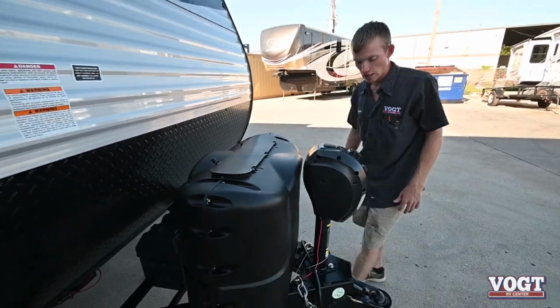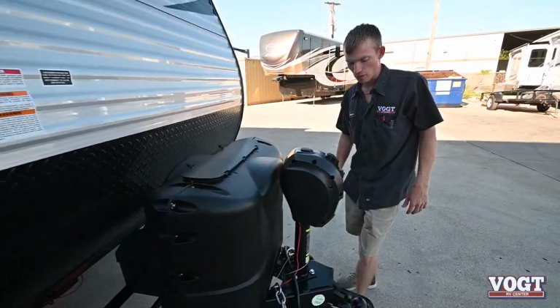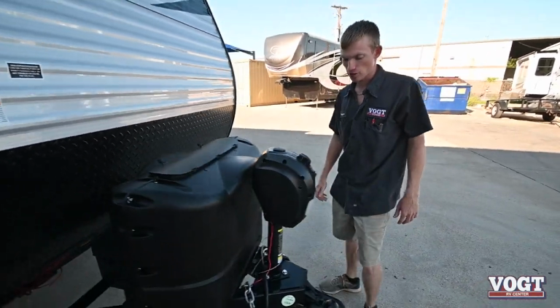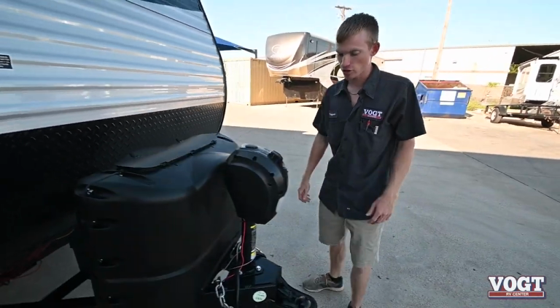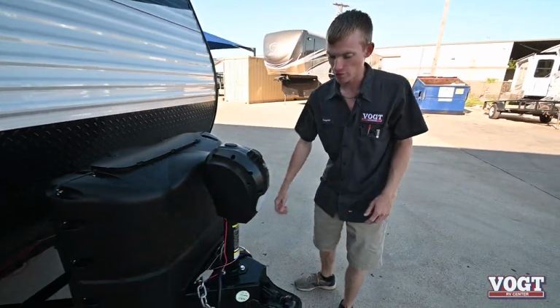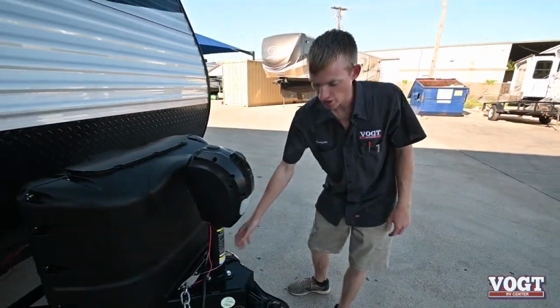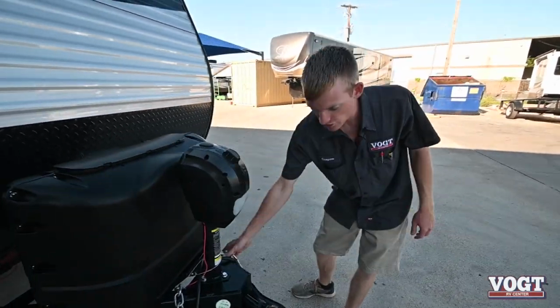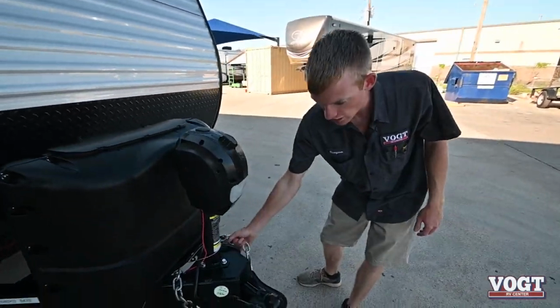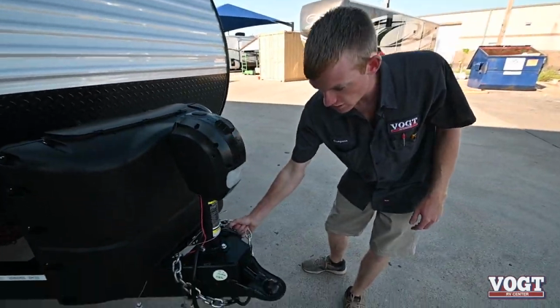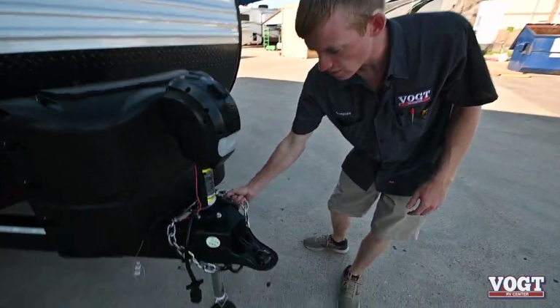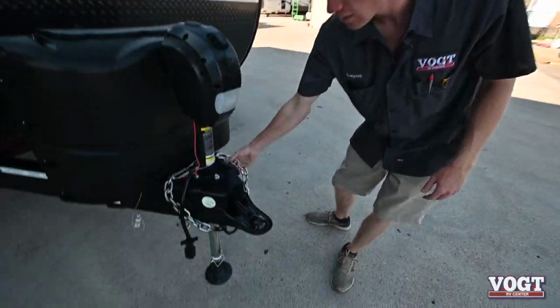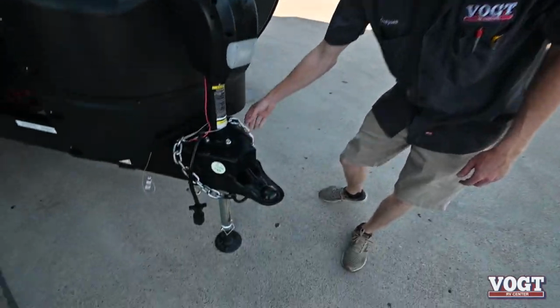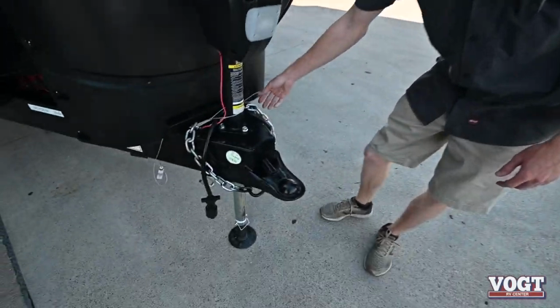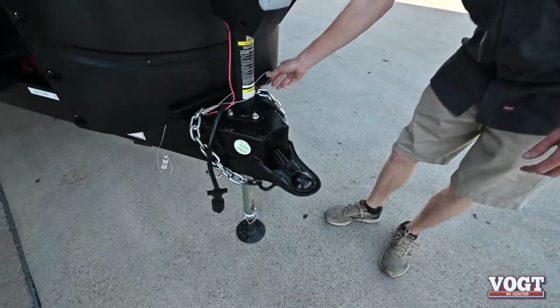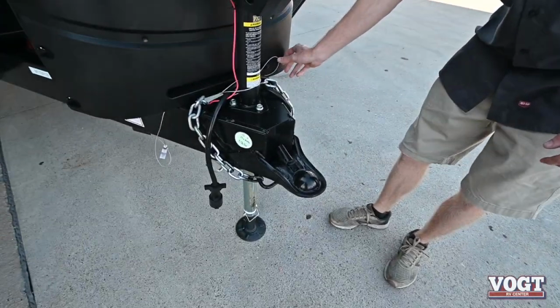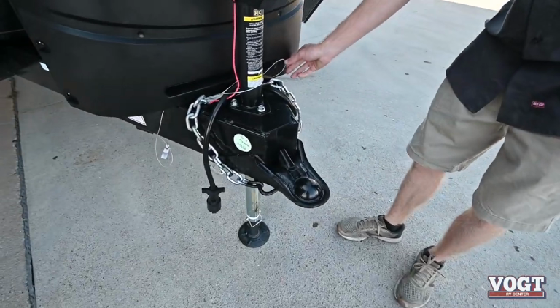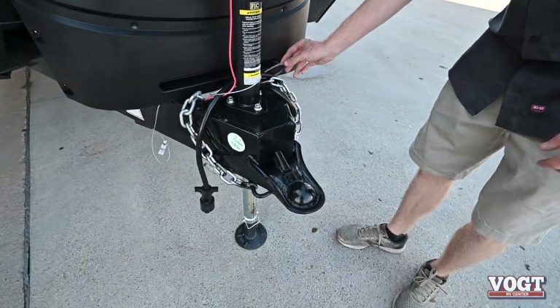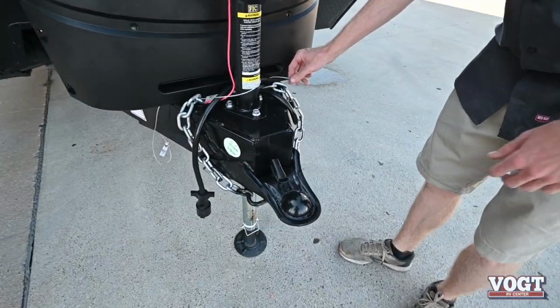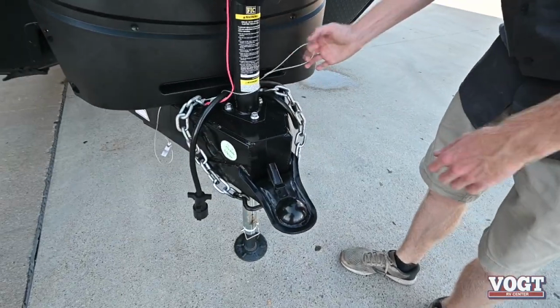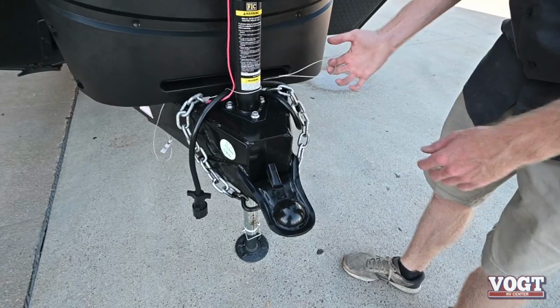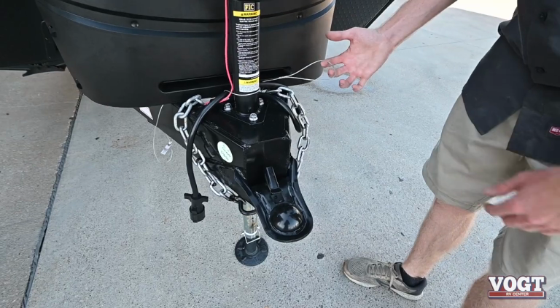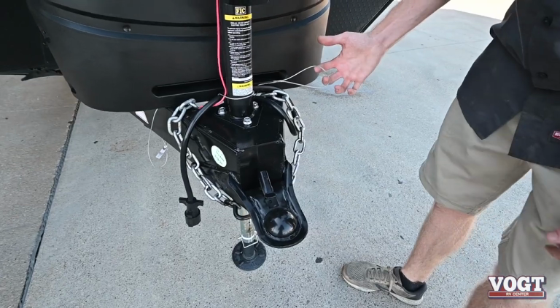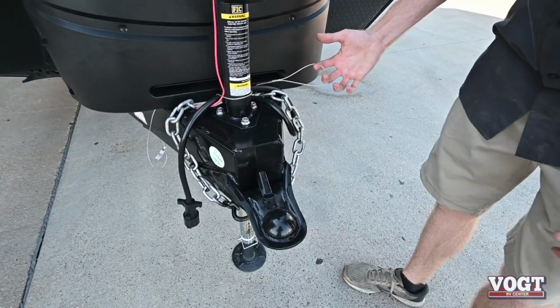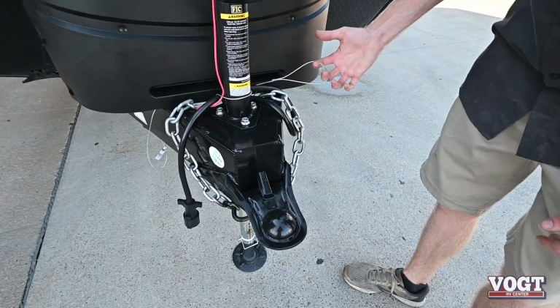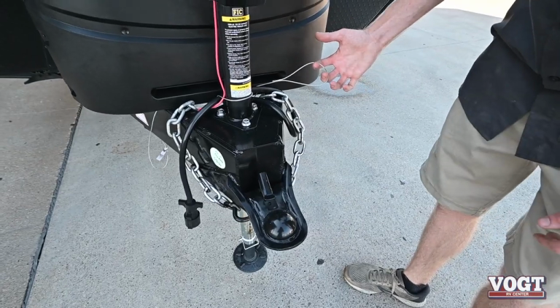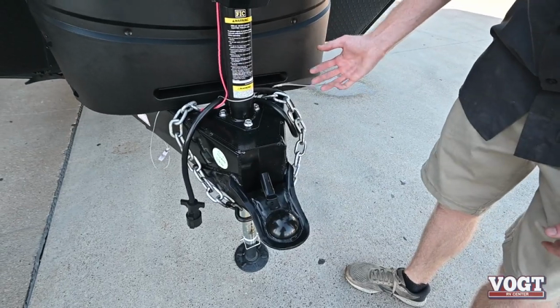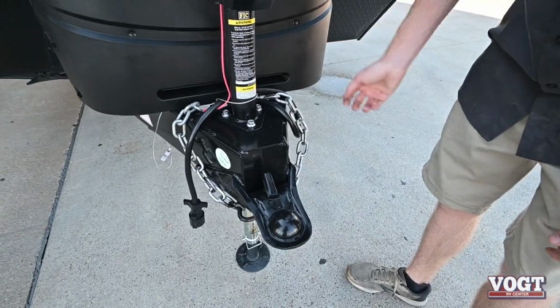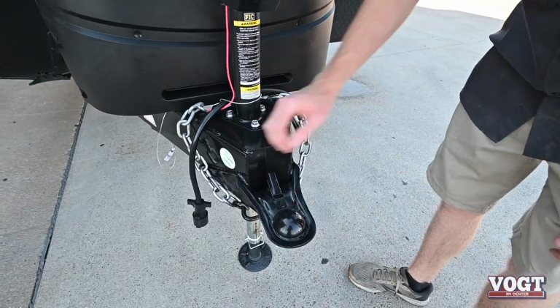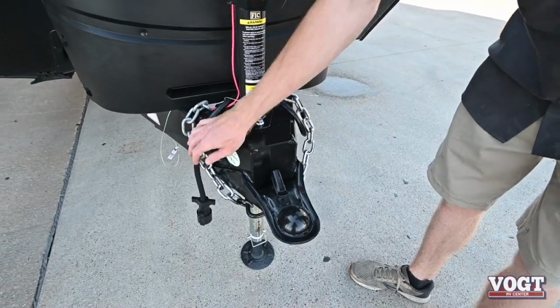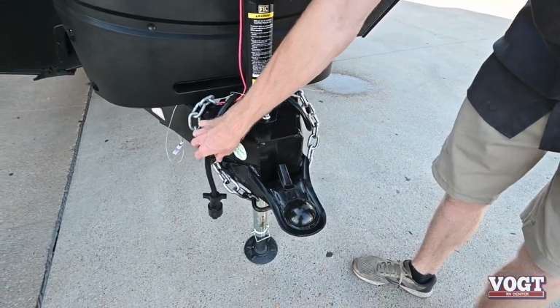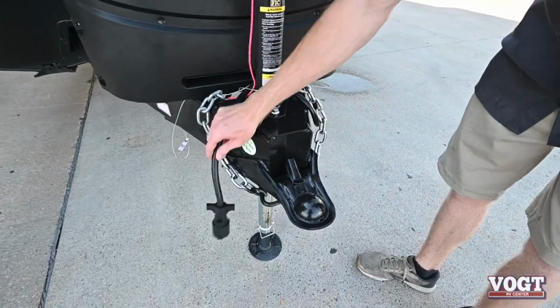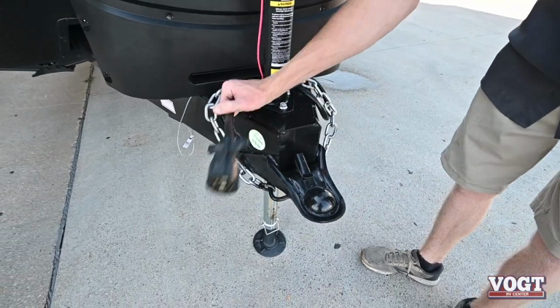Up here you also have your safety chains that hook onto your truck, your breakaway cable, and then your seven-way plug.